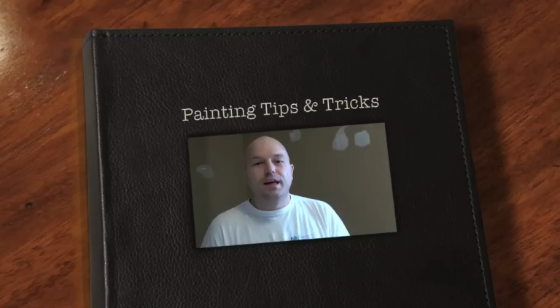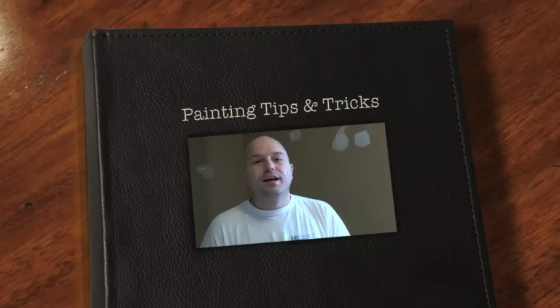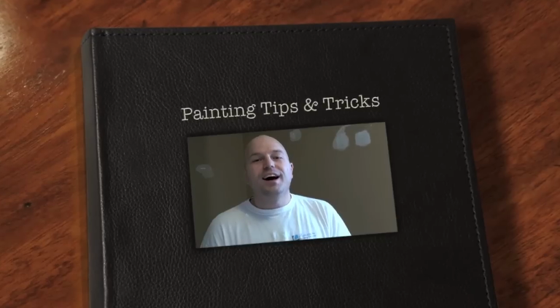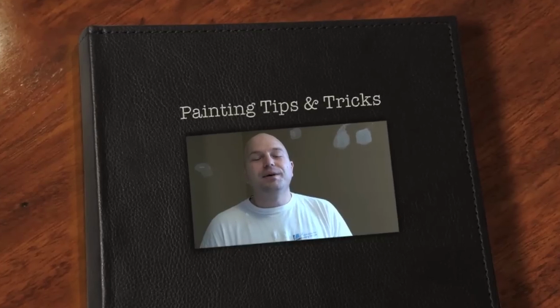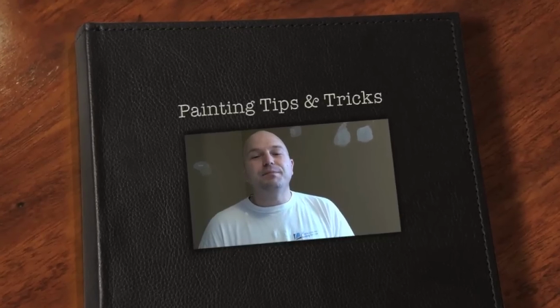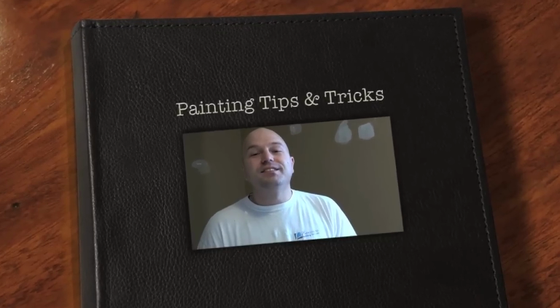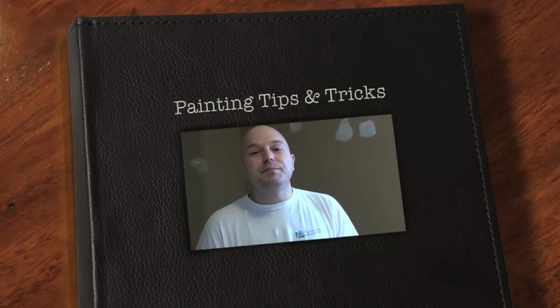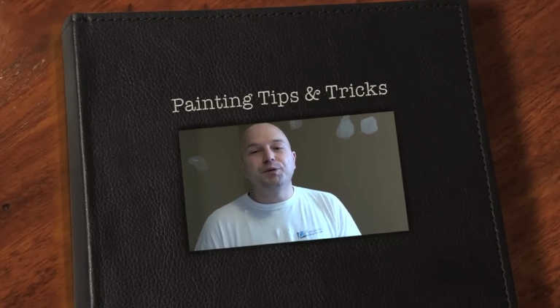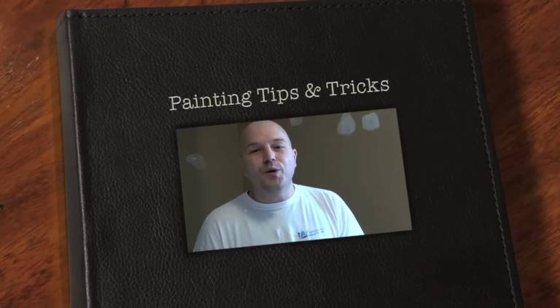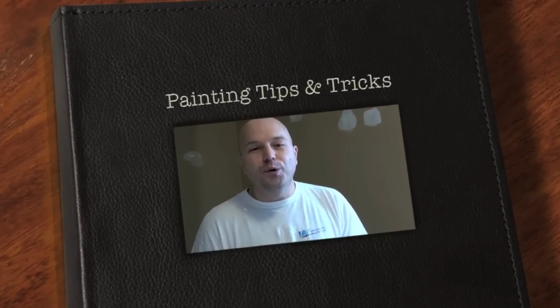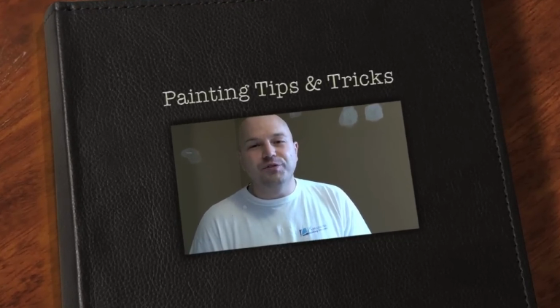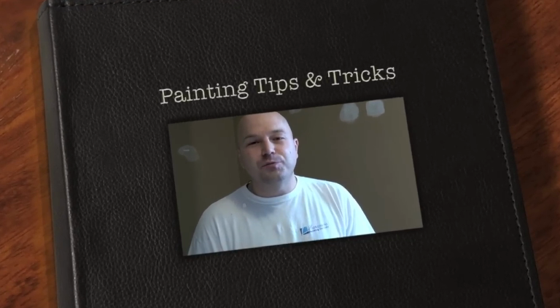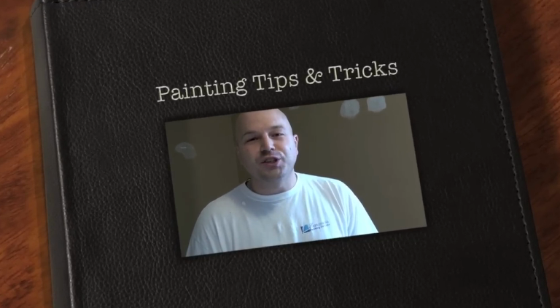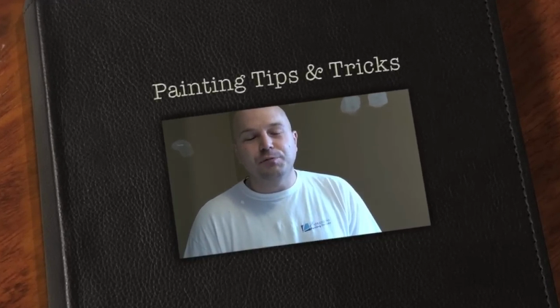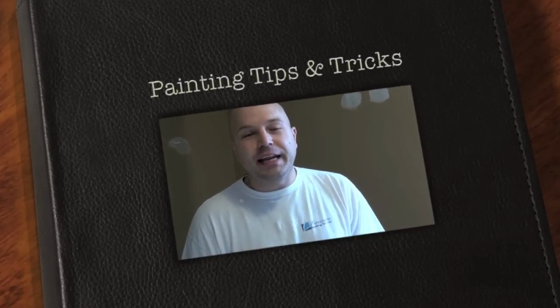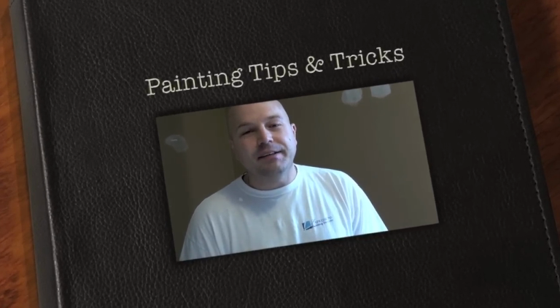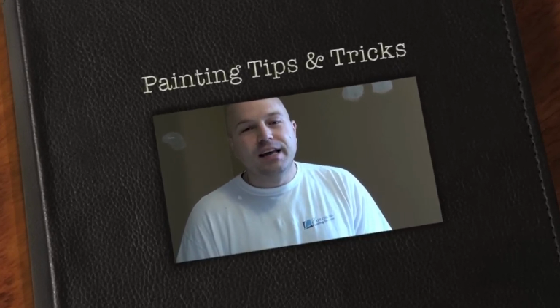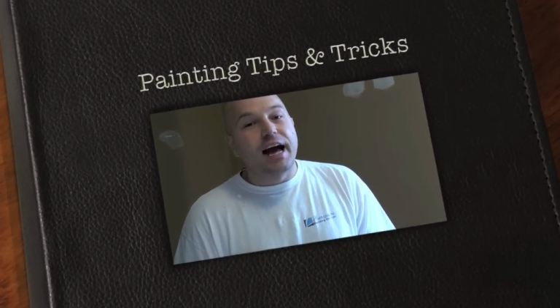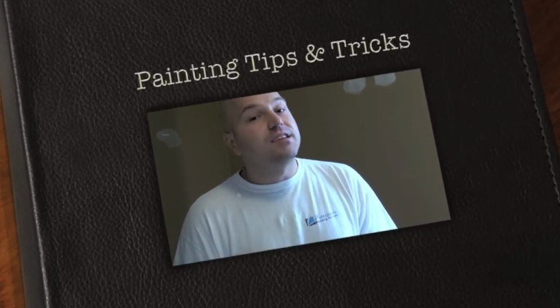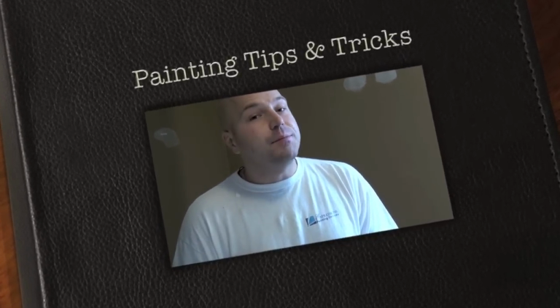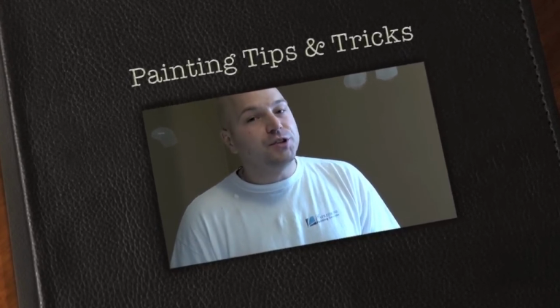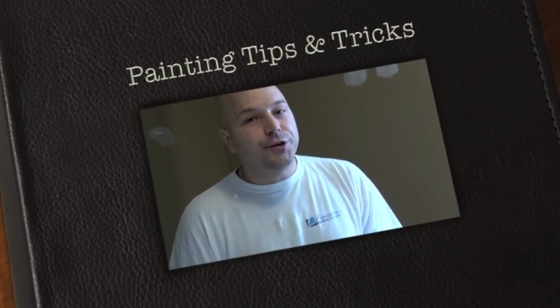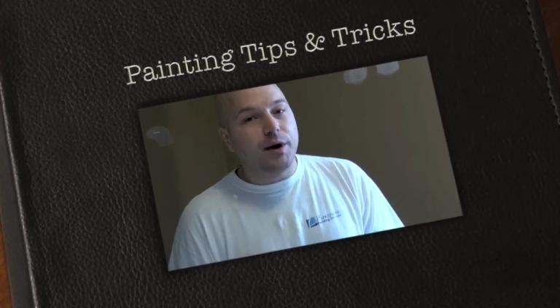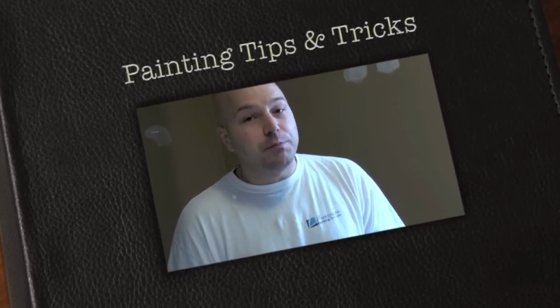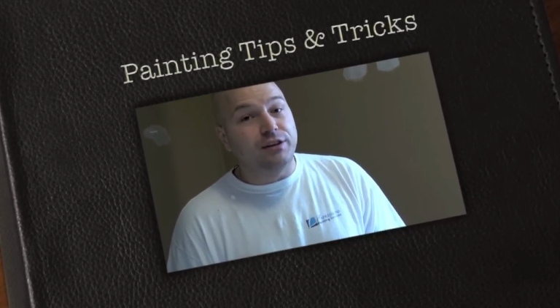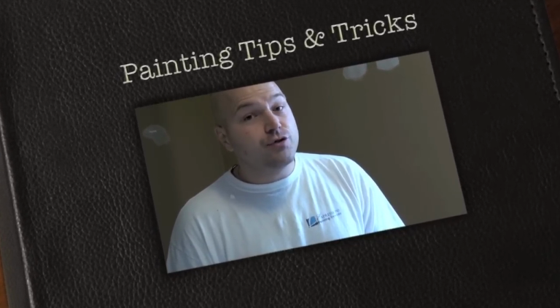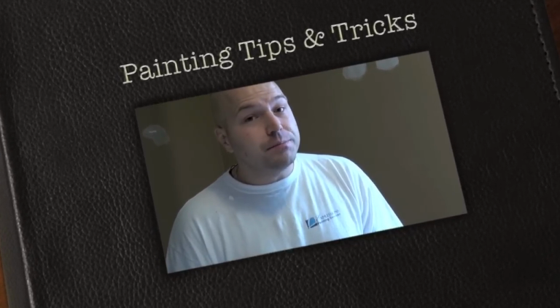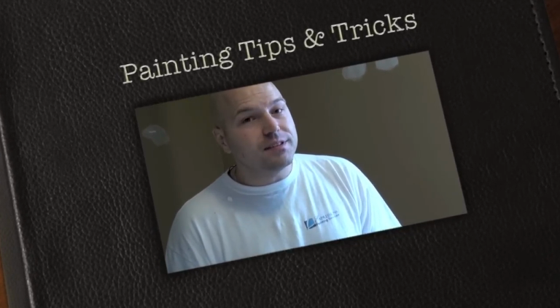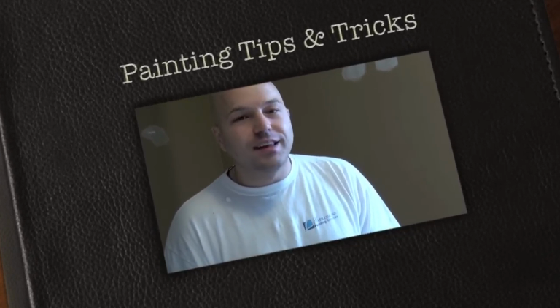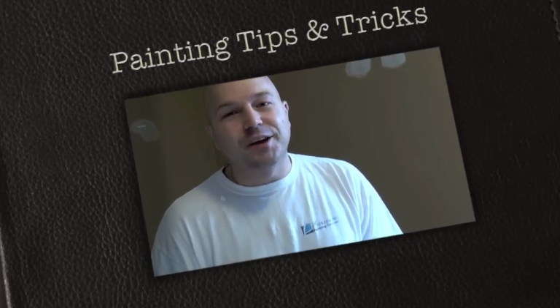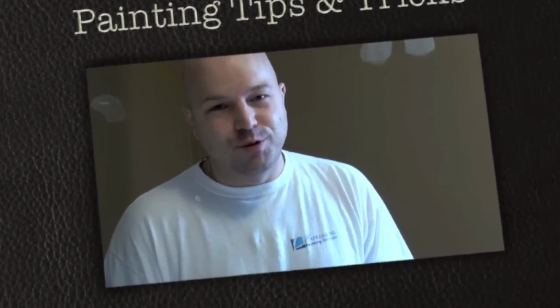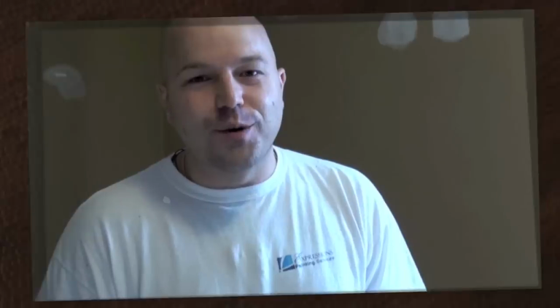Hi, my name is Rémy Boudreau, owner of Expressions Painting, and today I'm going to show you how to paint trims like a pro.